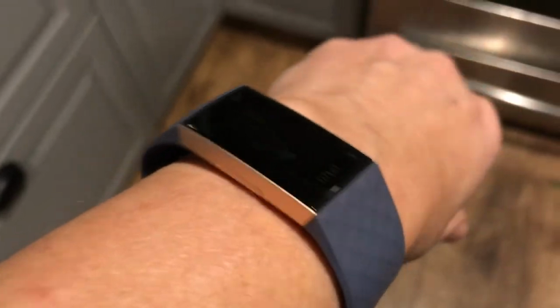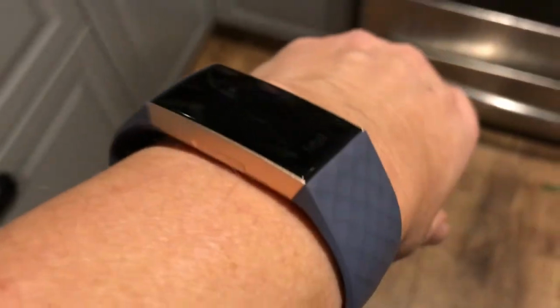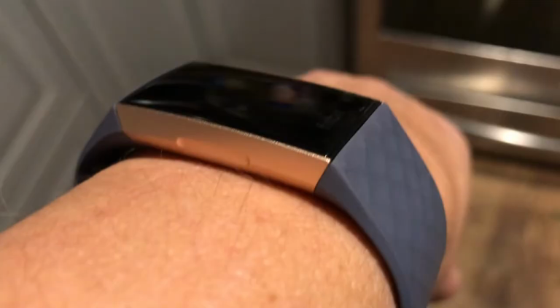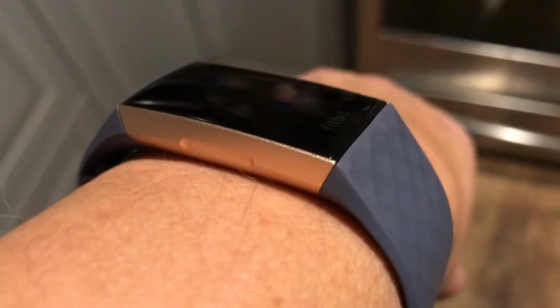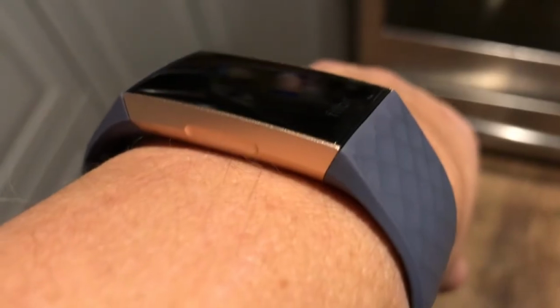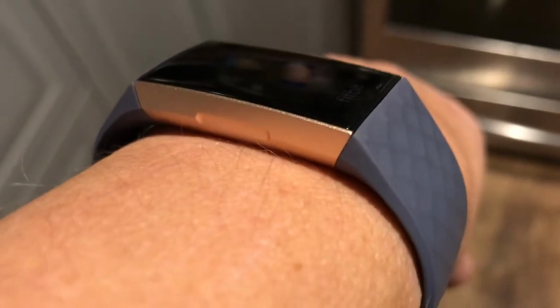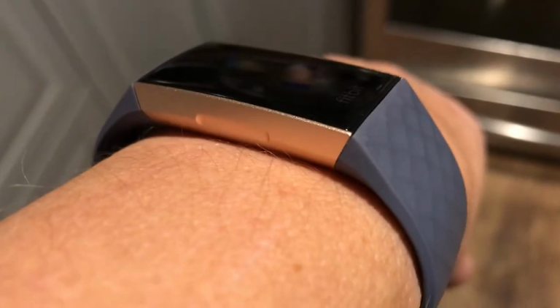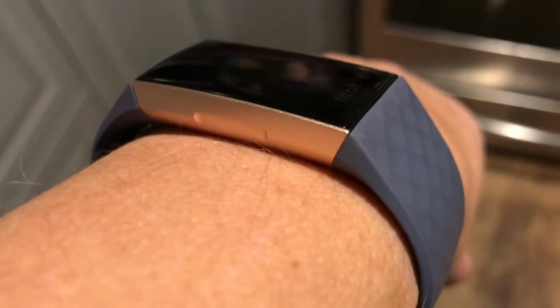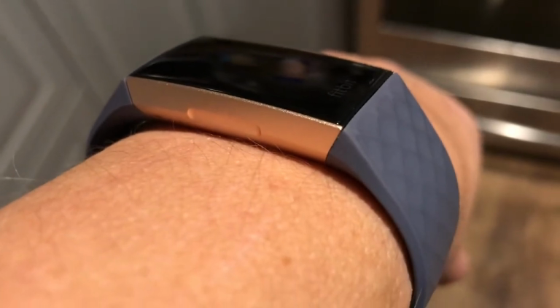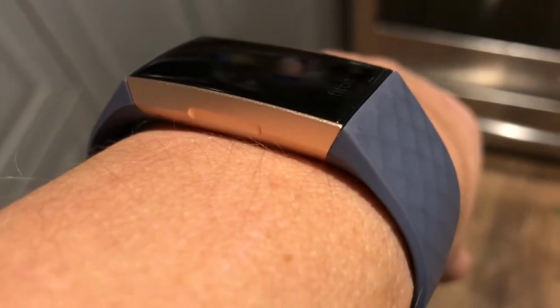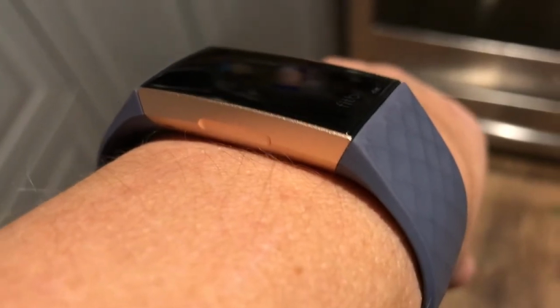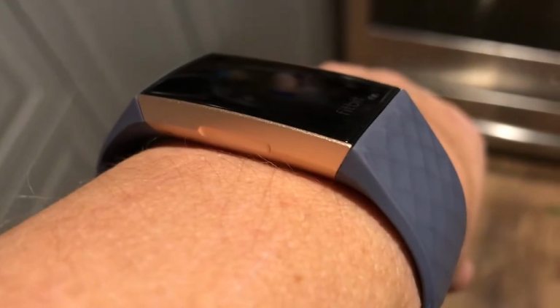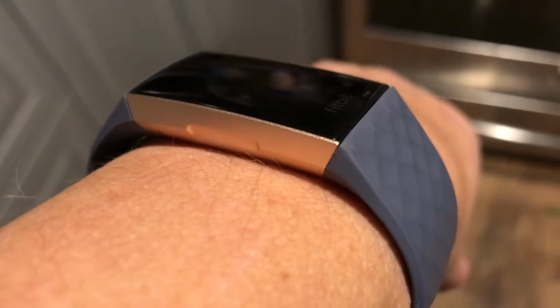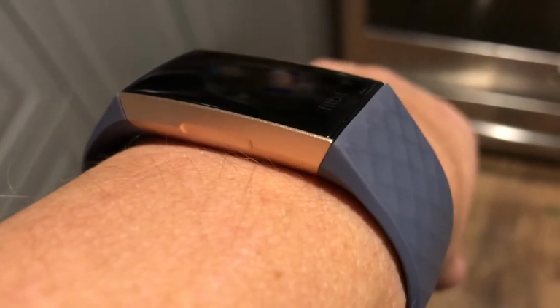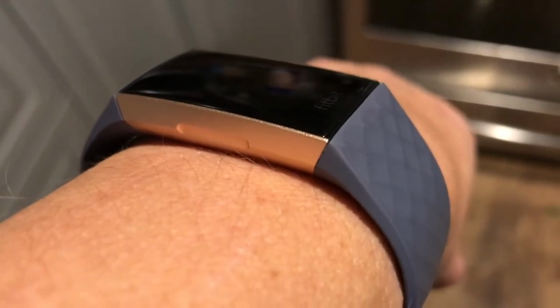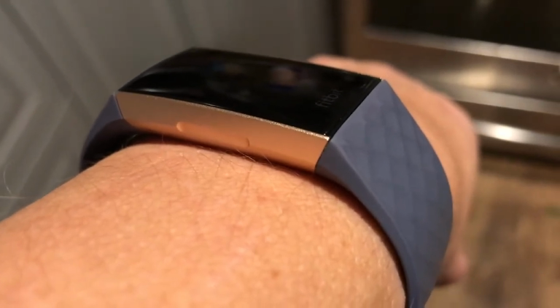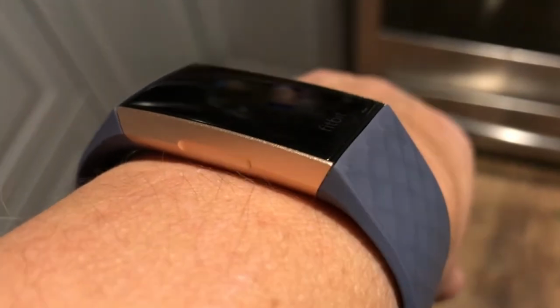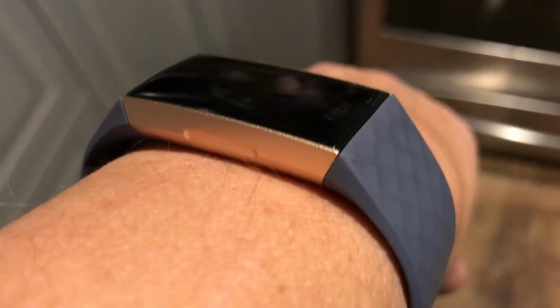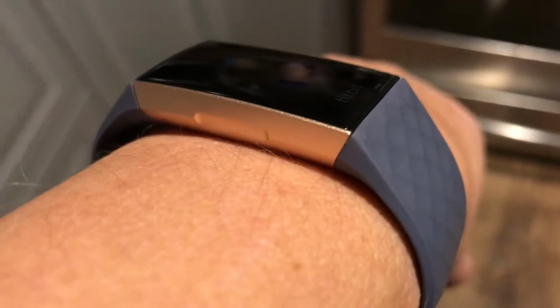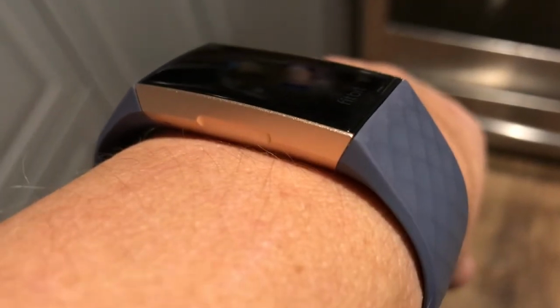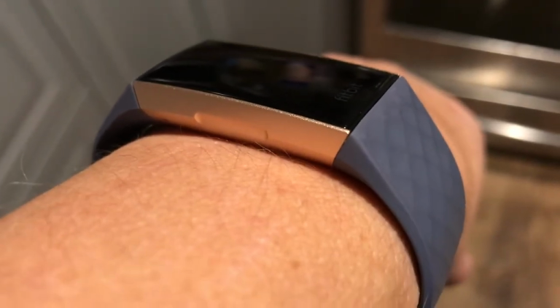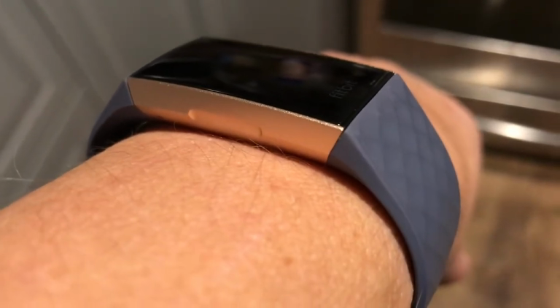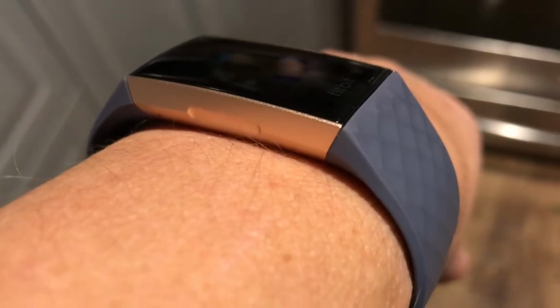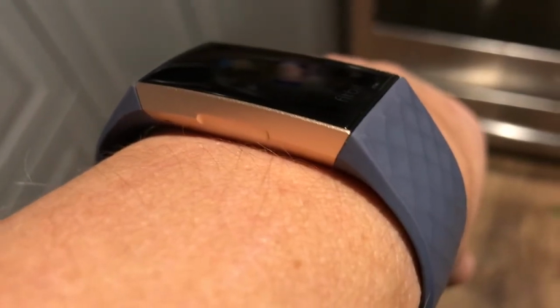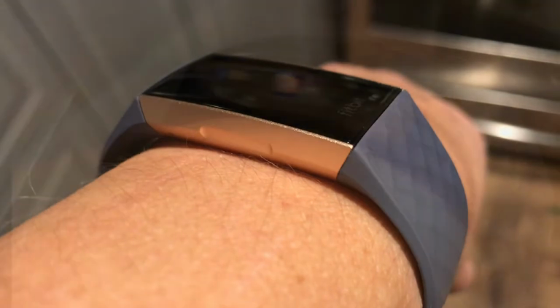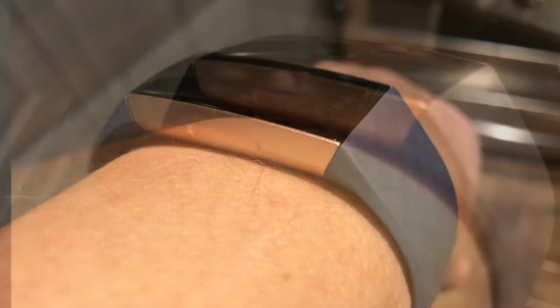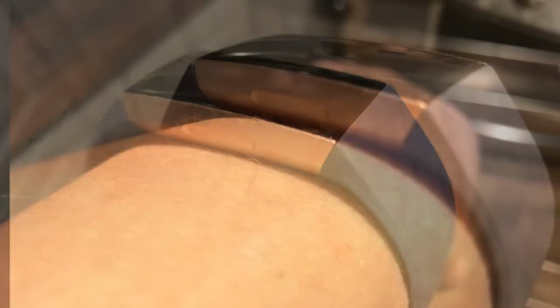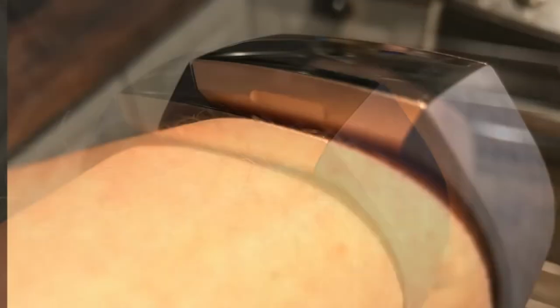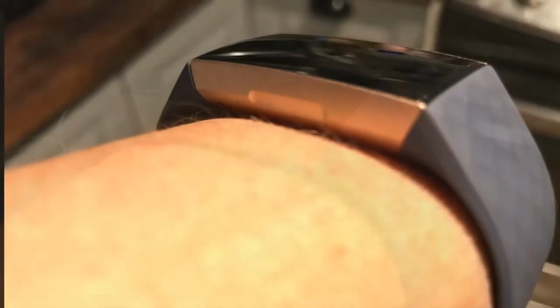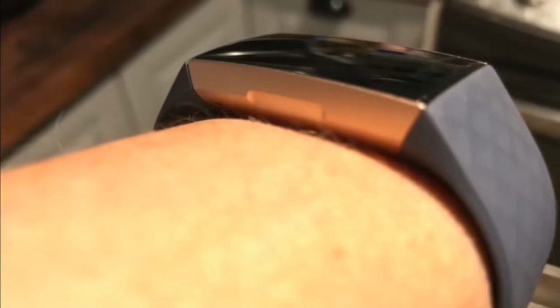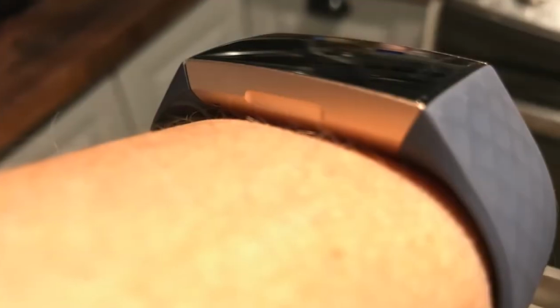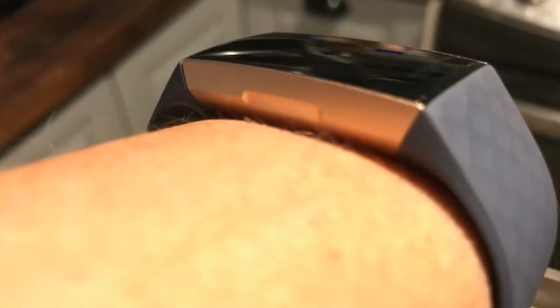It has a button on the side that you can press to scroll back through the menus, and other than that it's completely touchscreen.